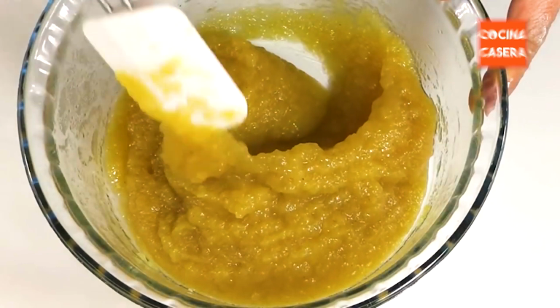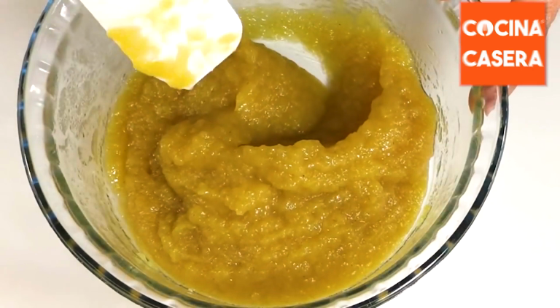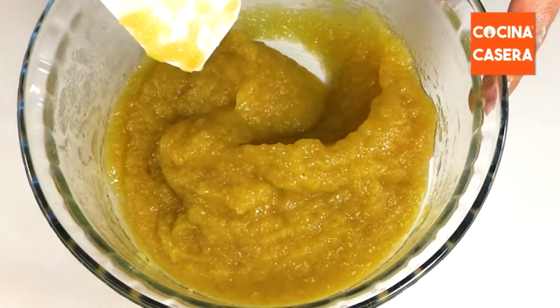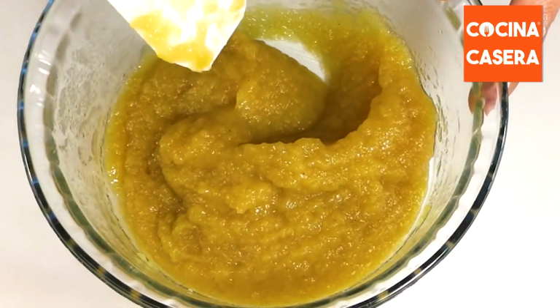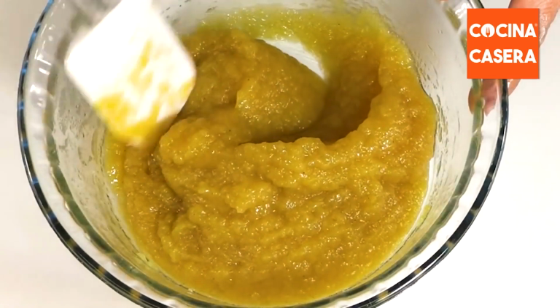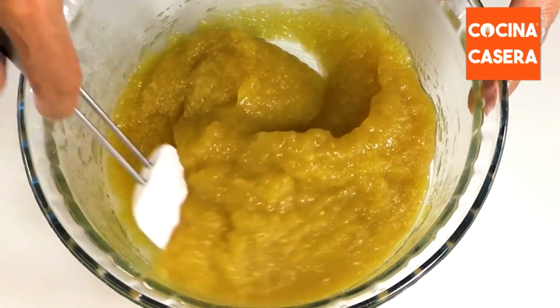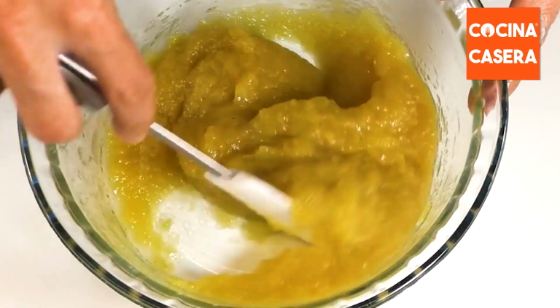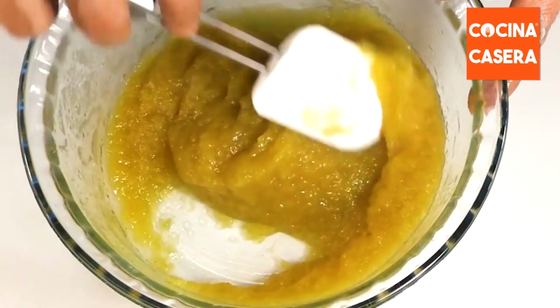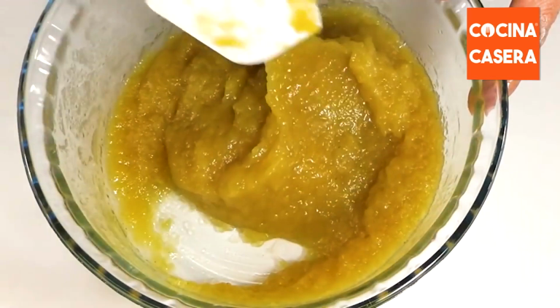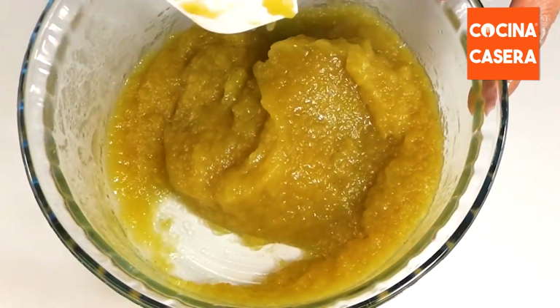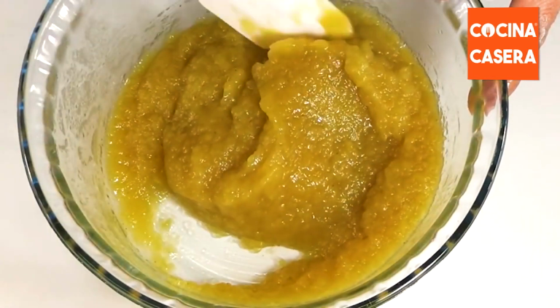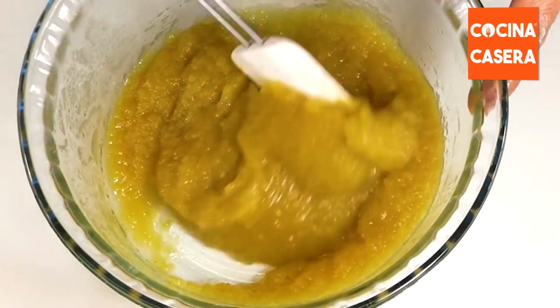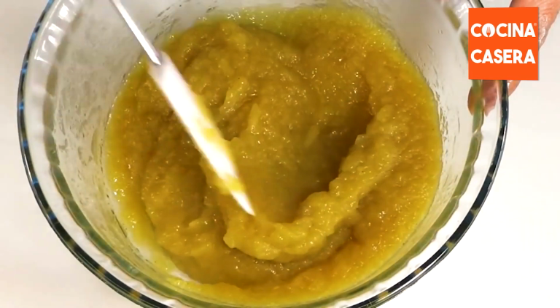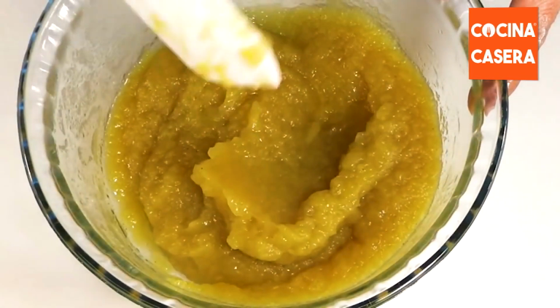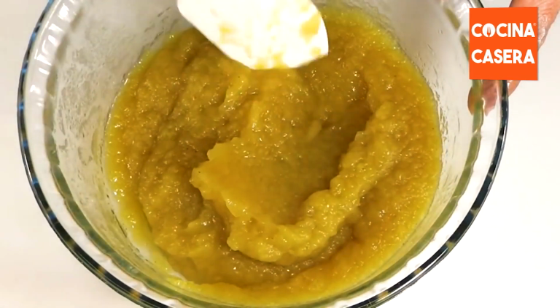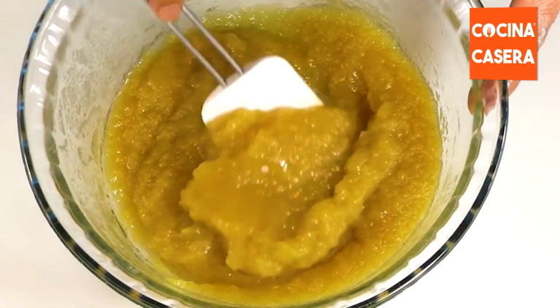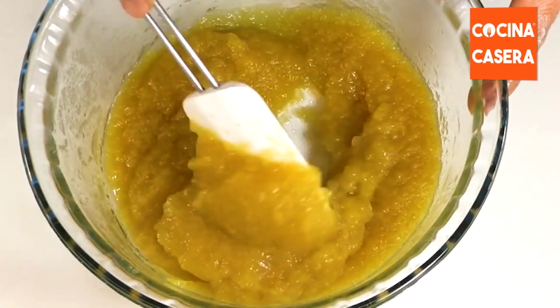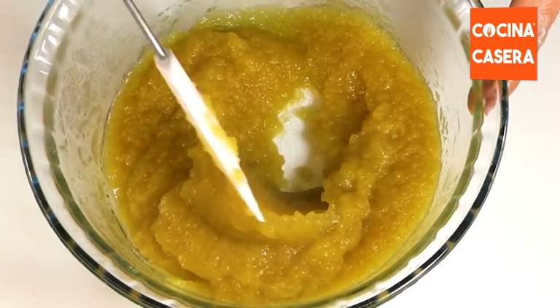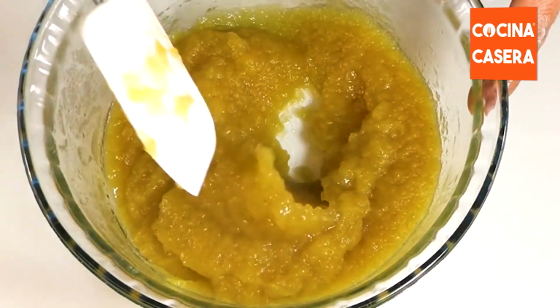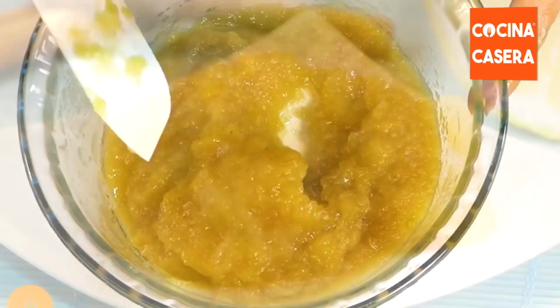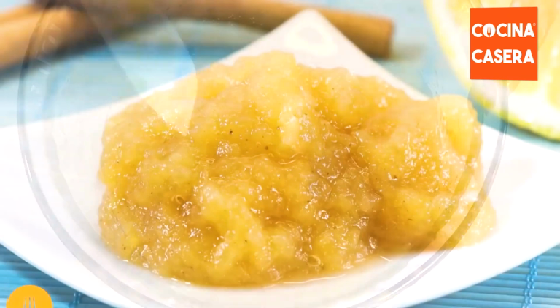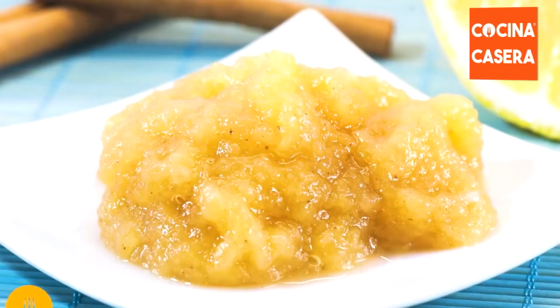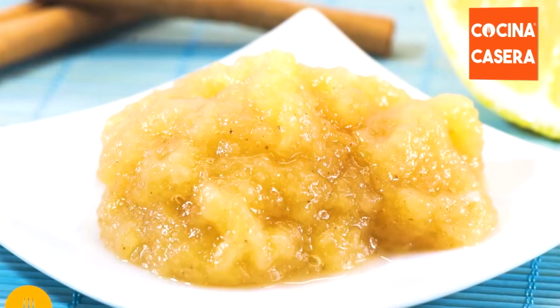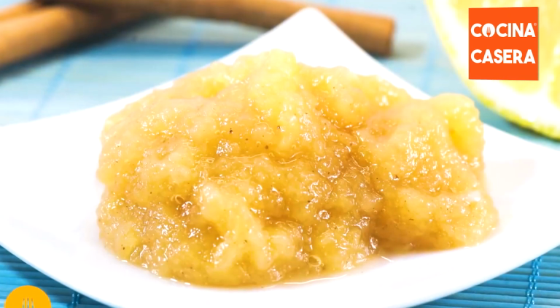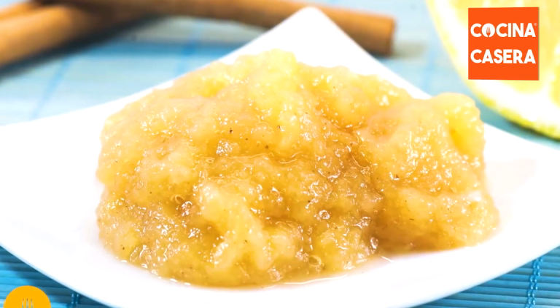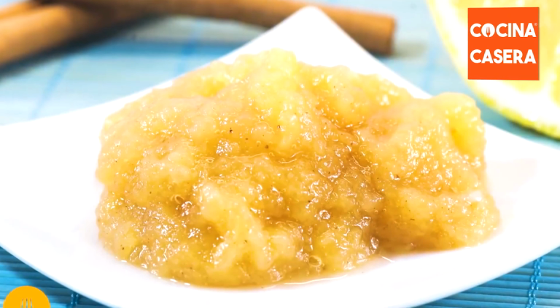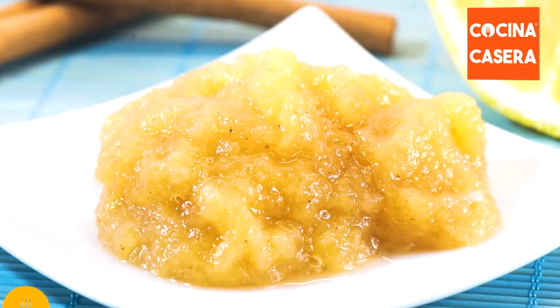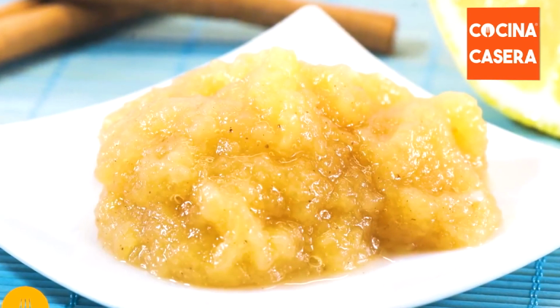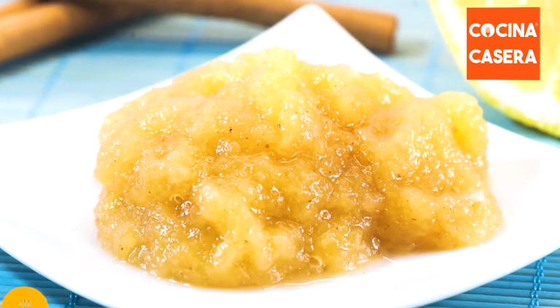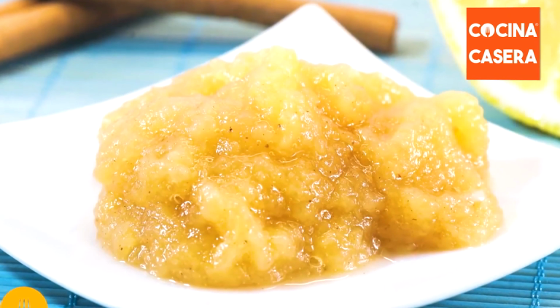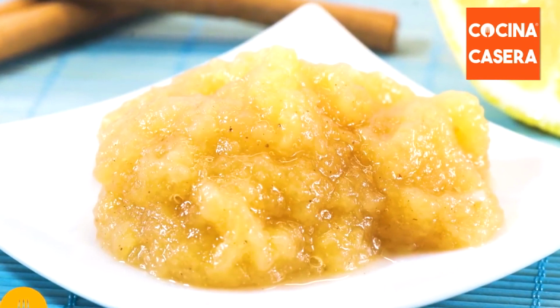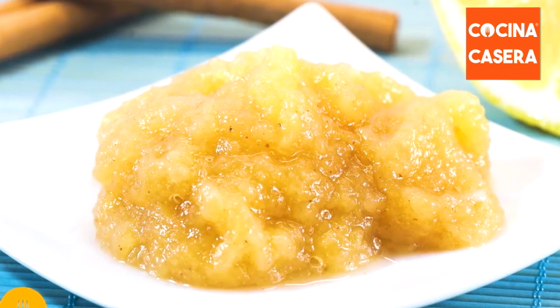Today we're going to prepare apple puree. We will leave you all the ingredients at the end of the video.